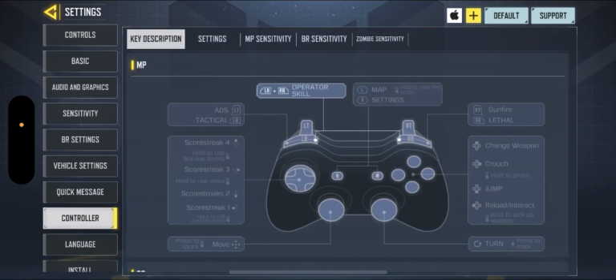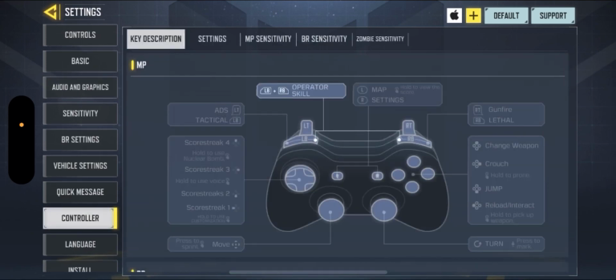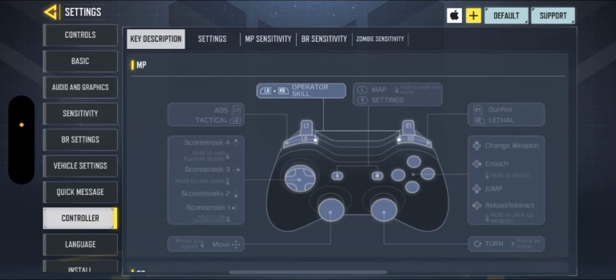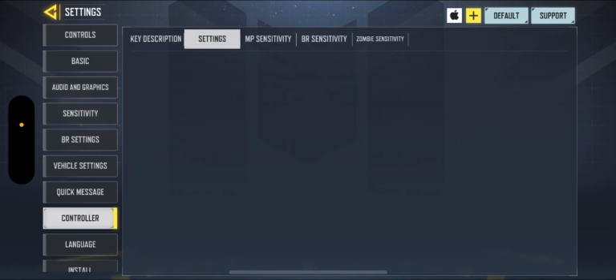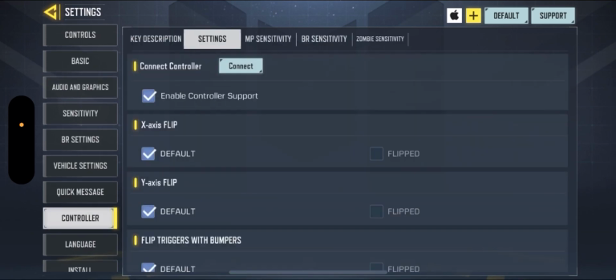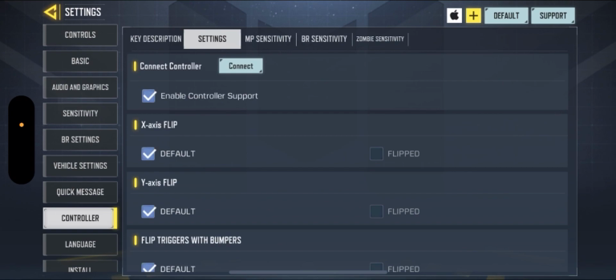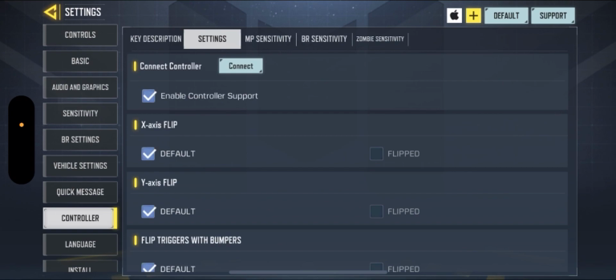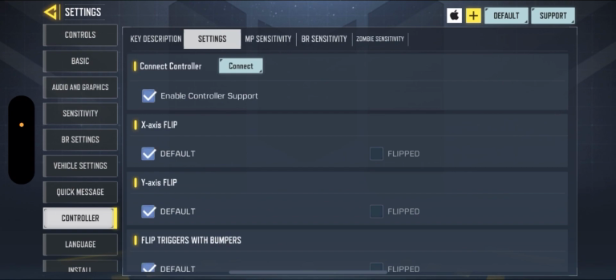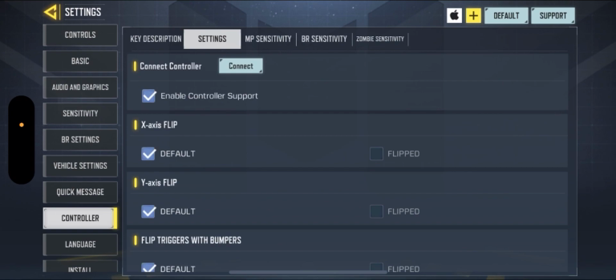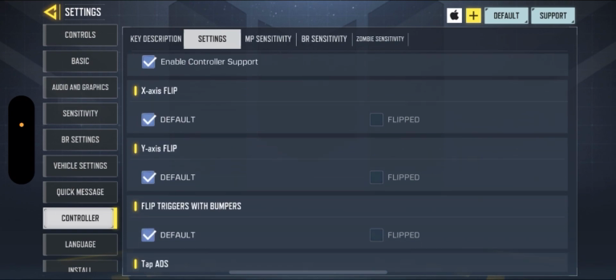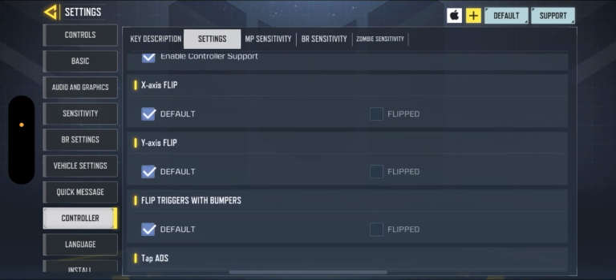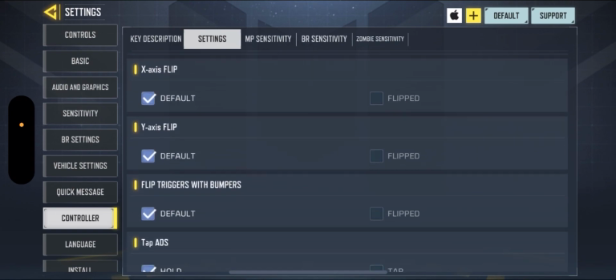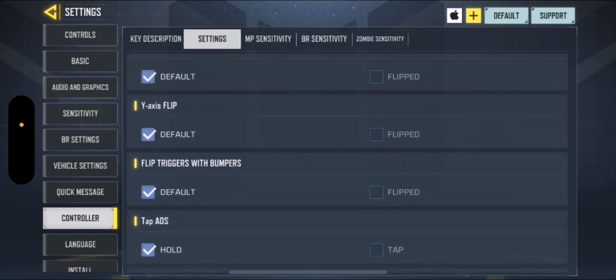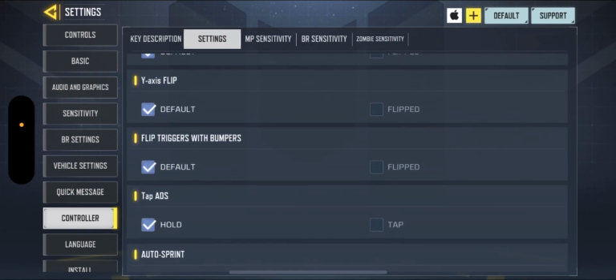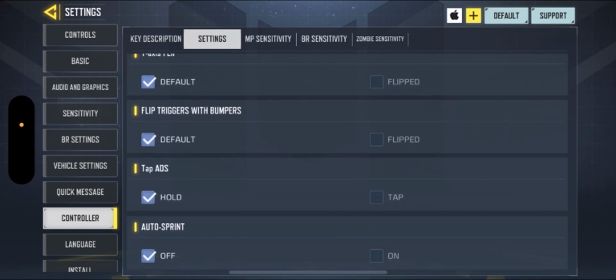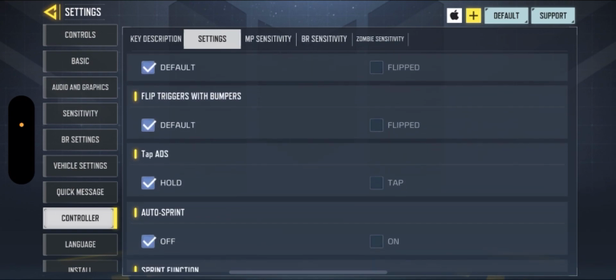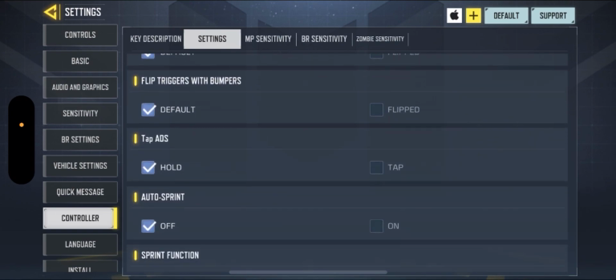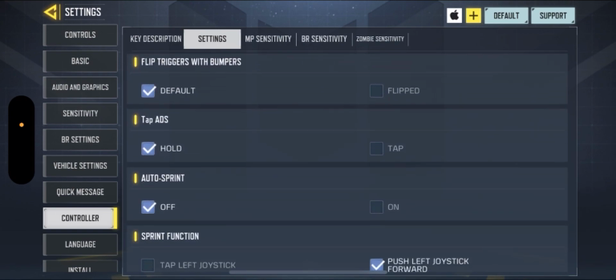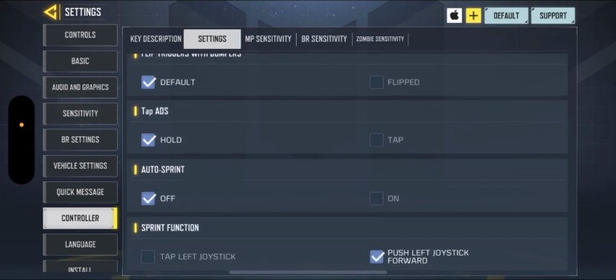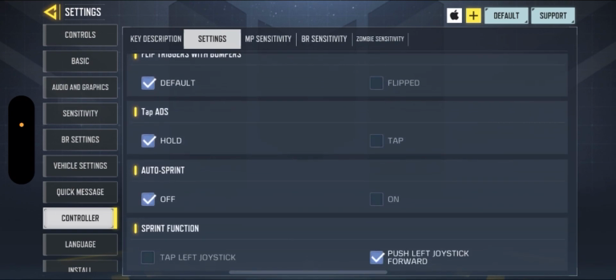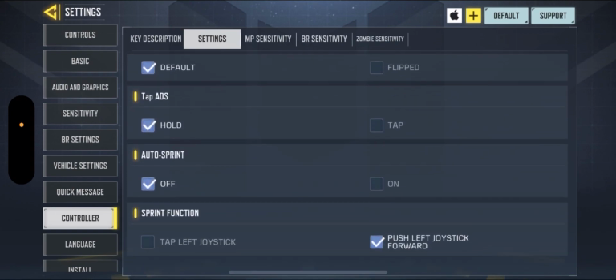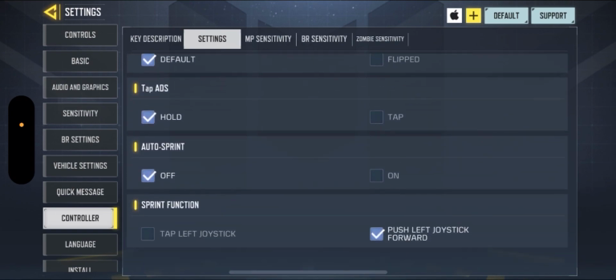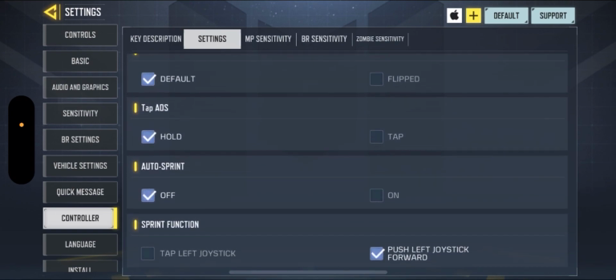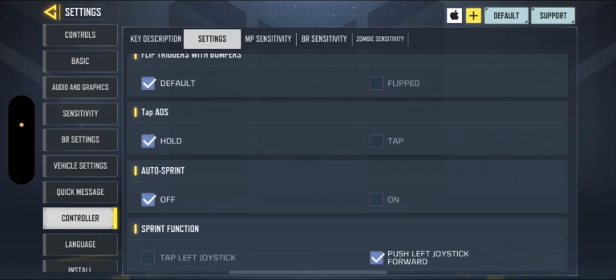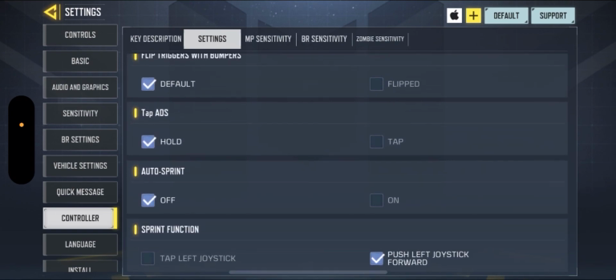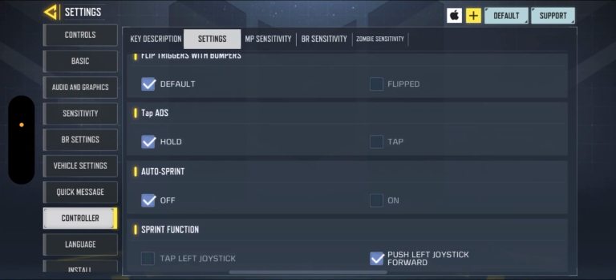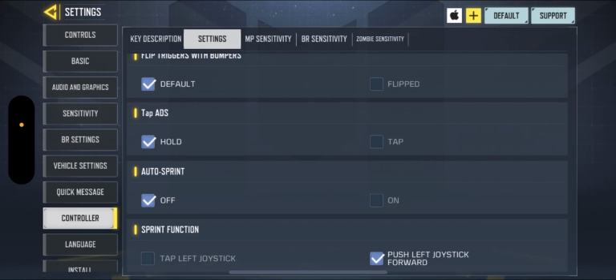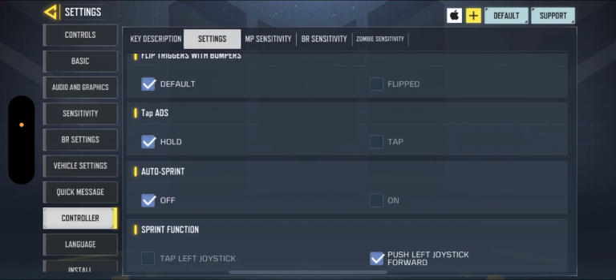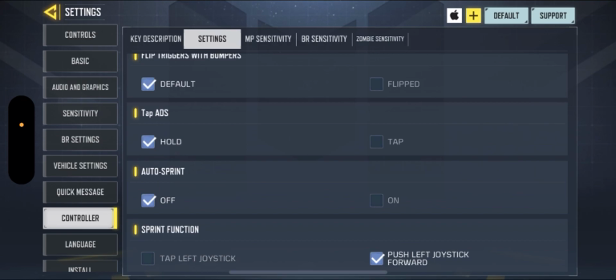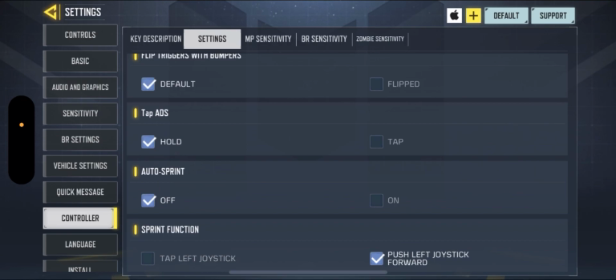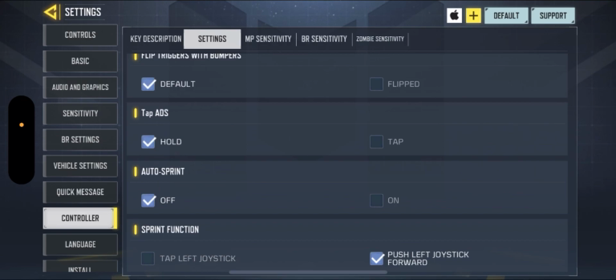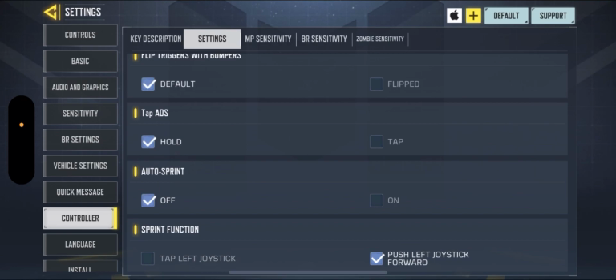Go down to controller settings. We're going to go default, default, default, hold, off, and push left joystick forward.